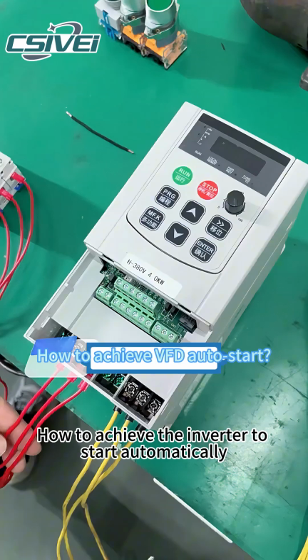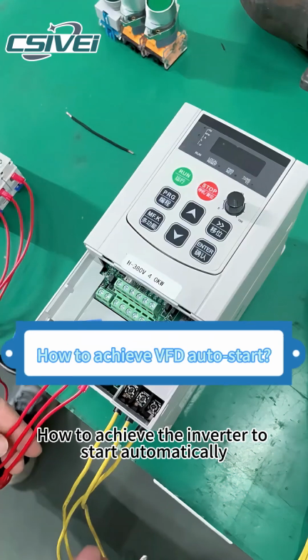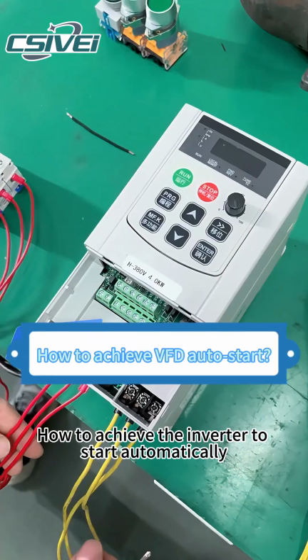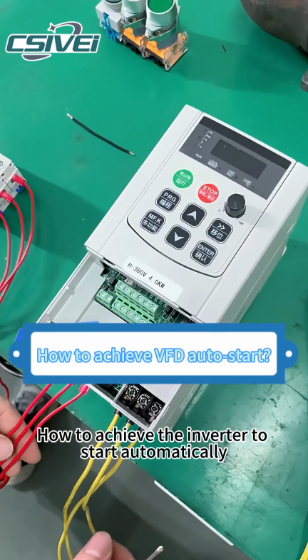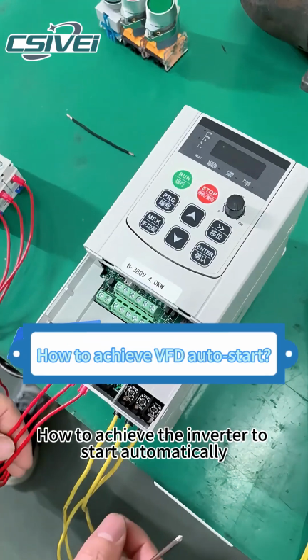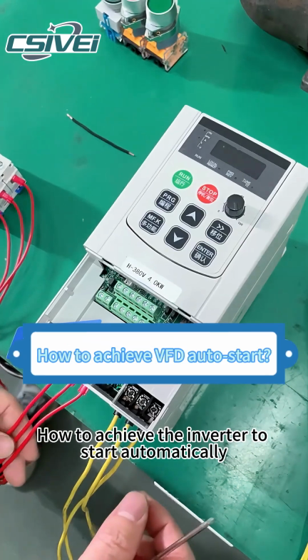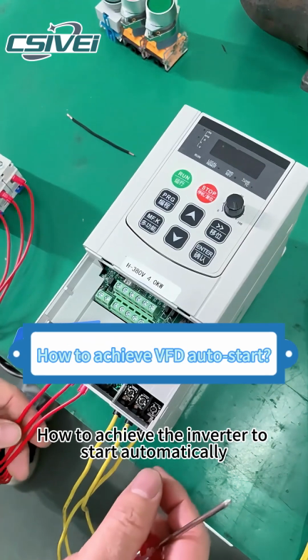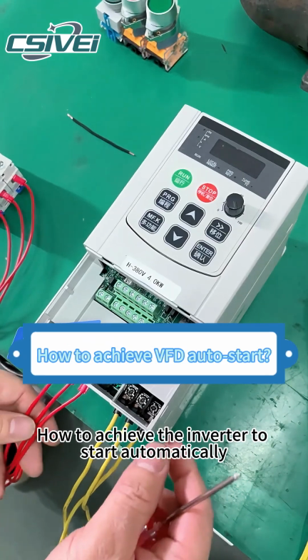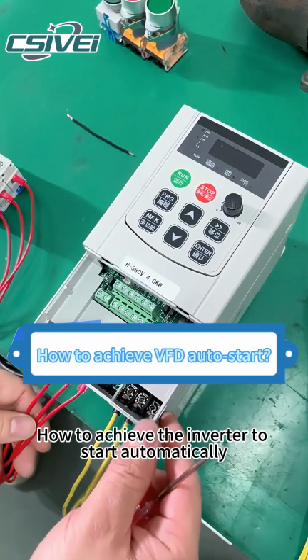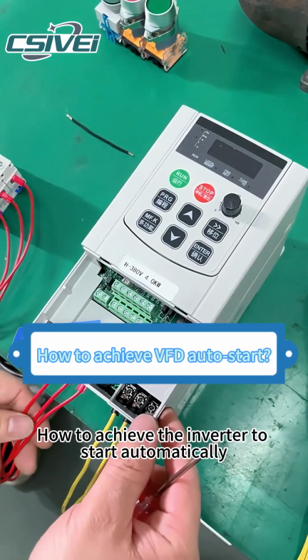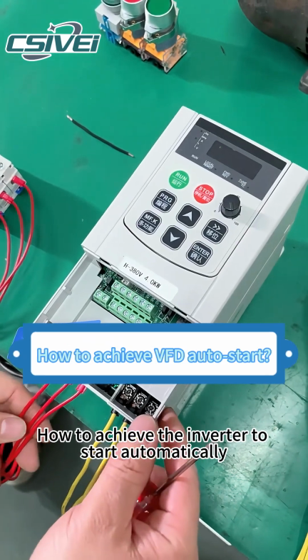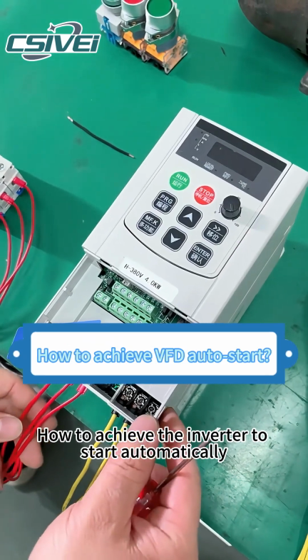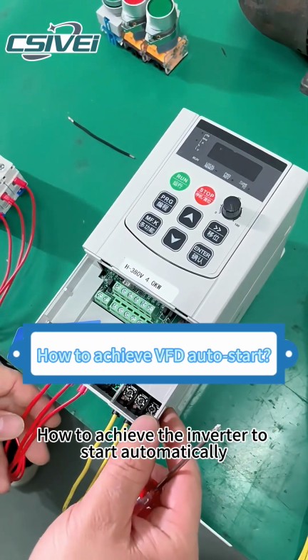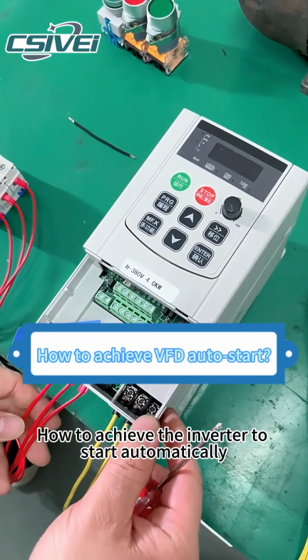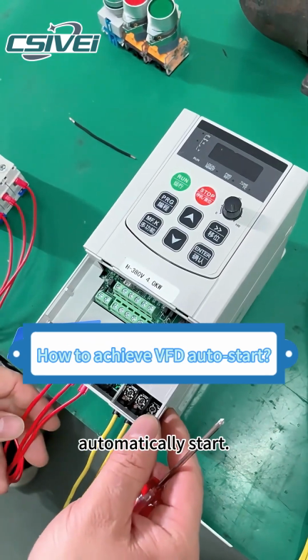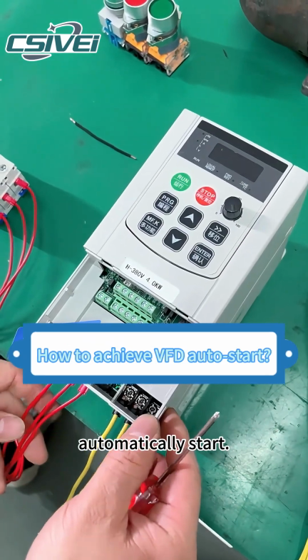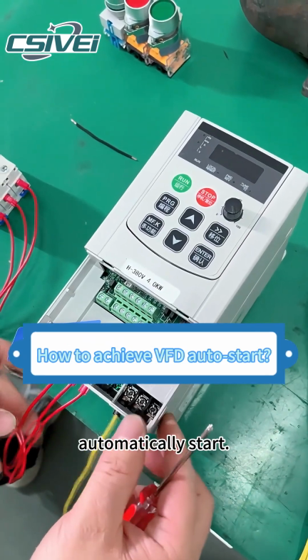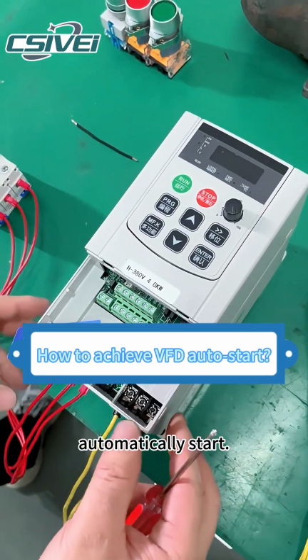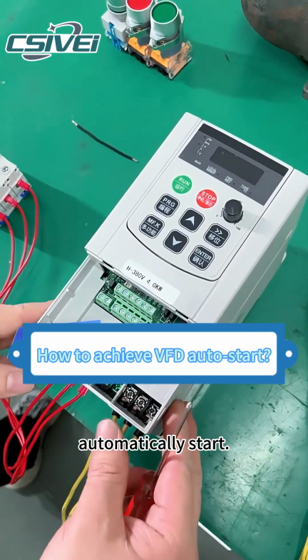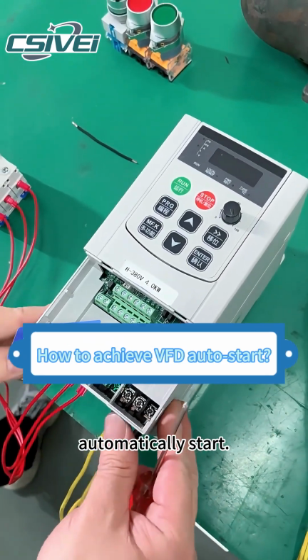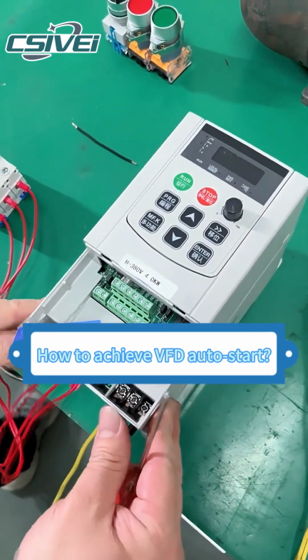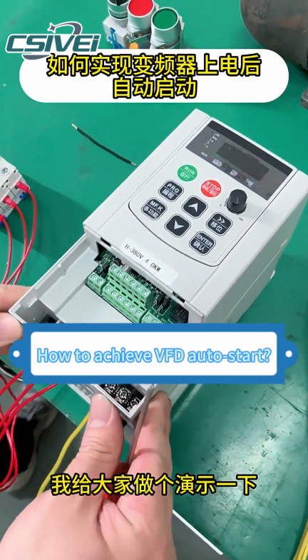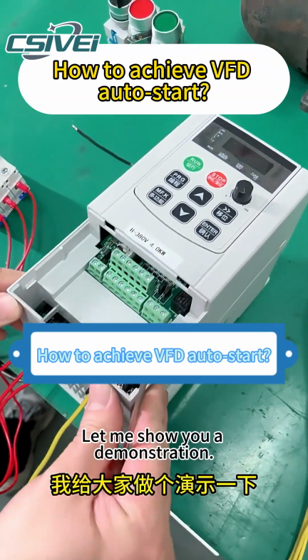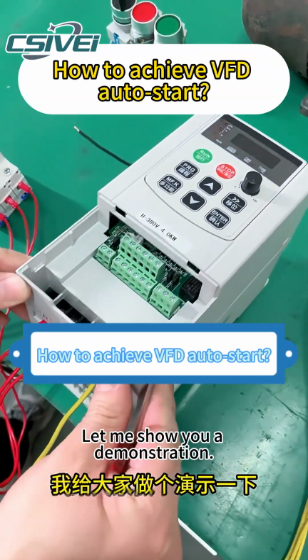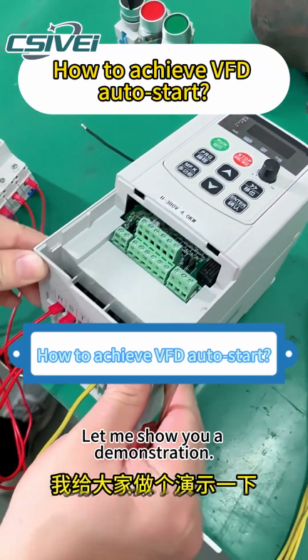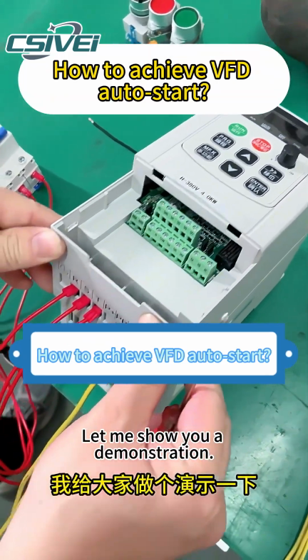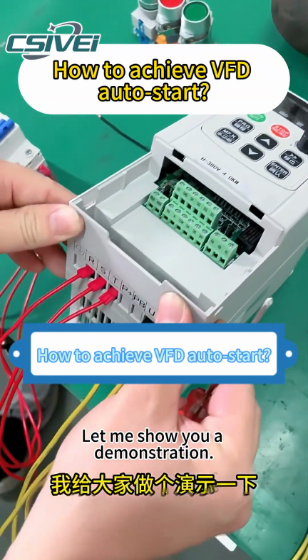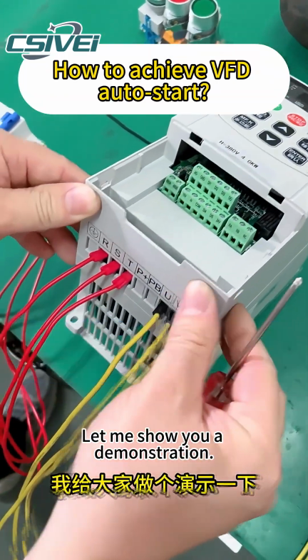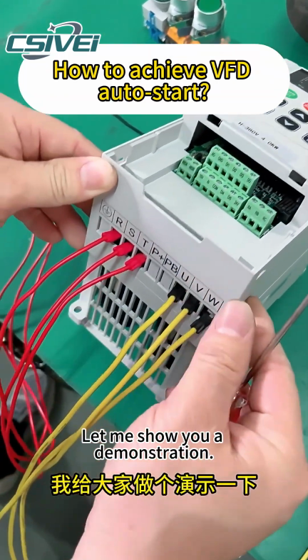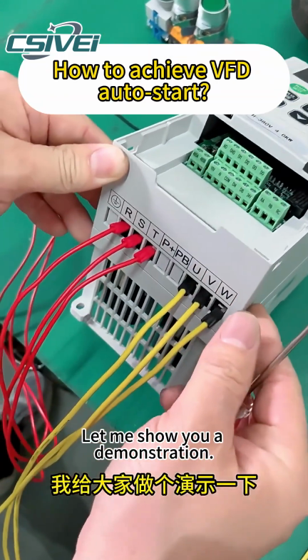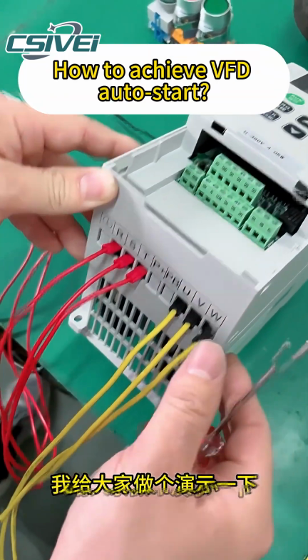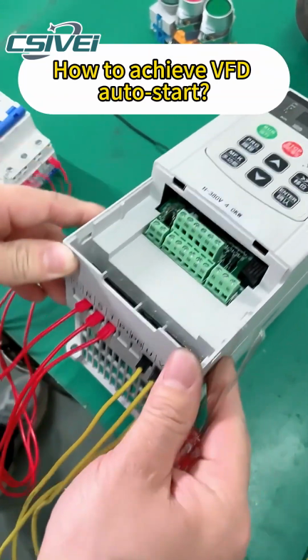How to achieve the inverter to start automatically. Let me show you a demonstration.